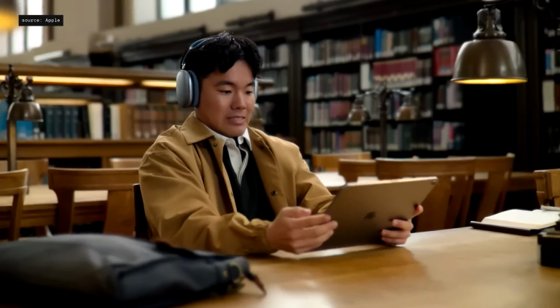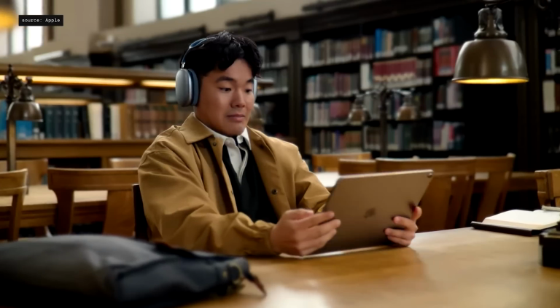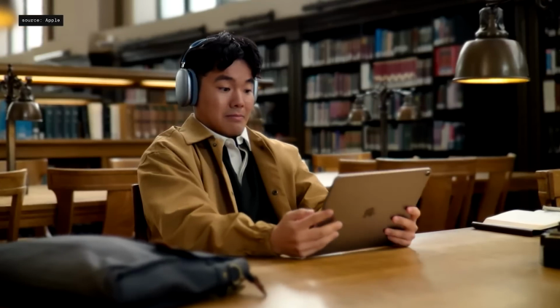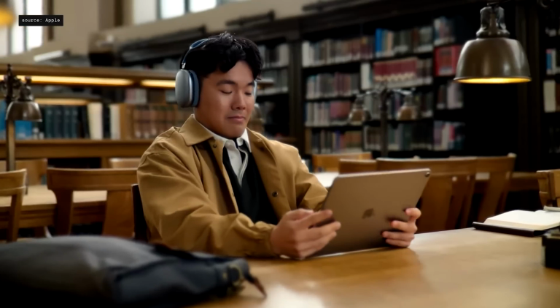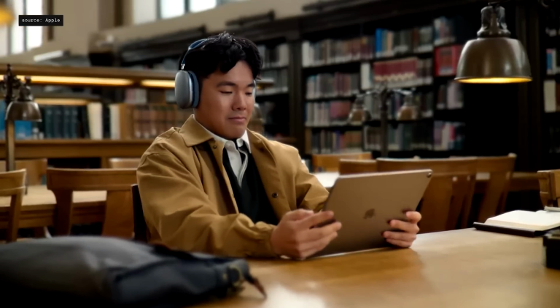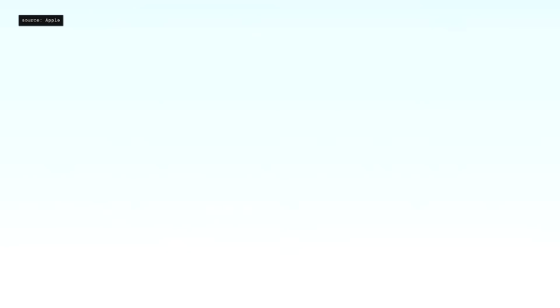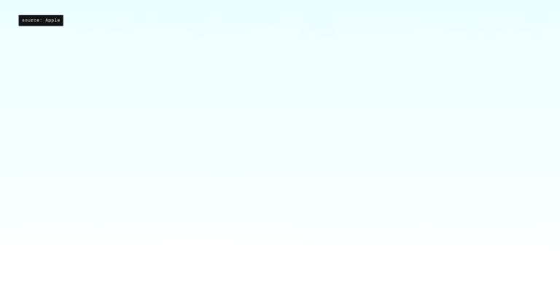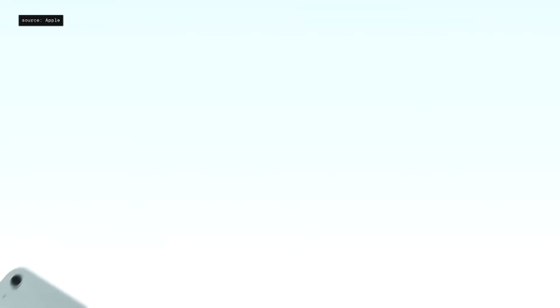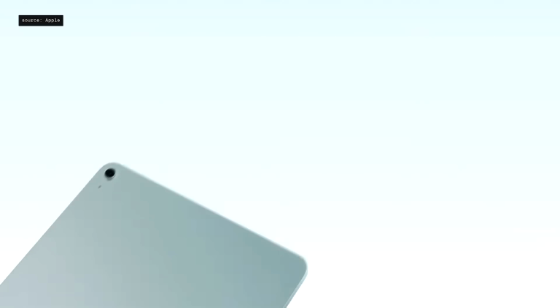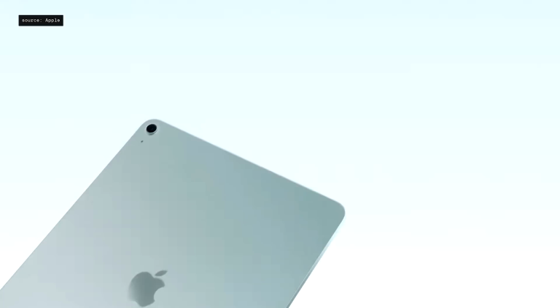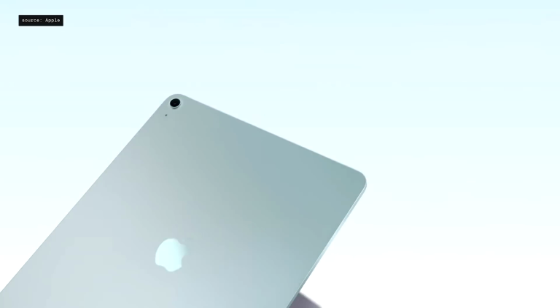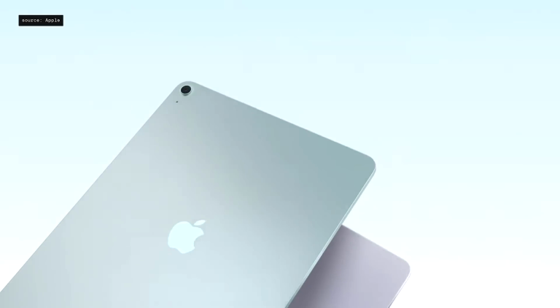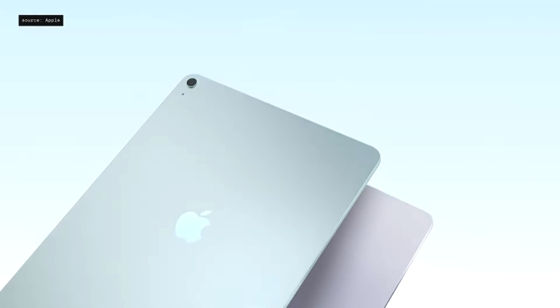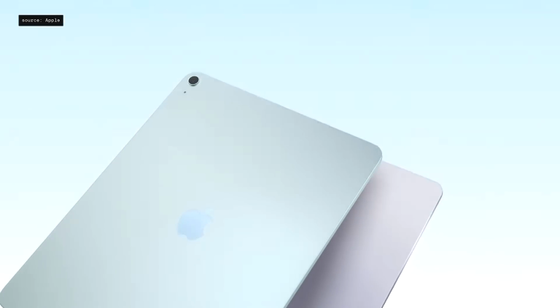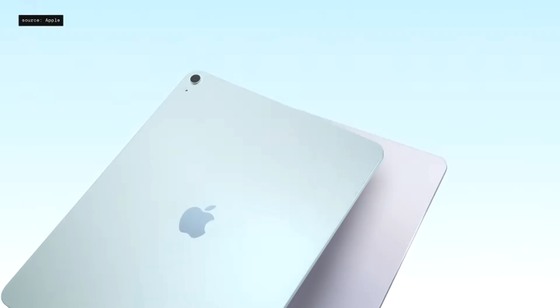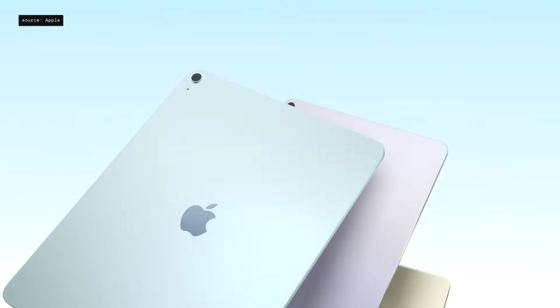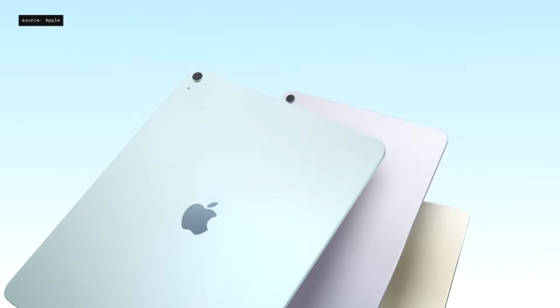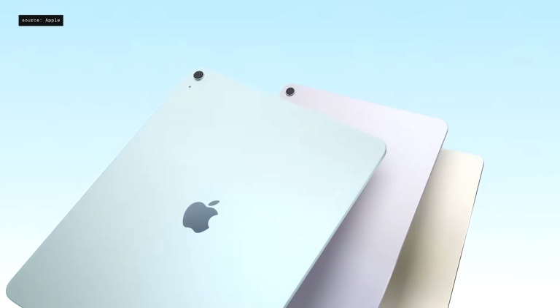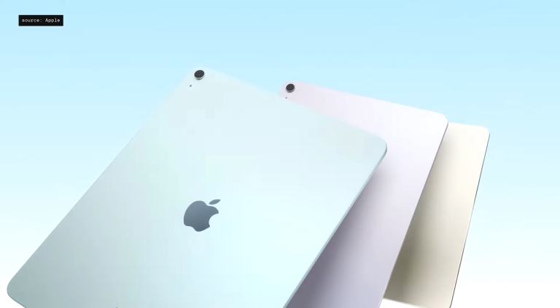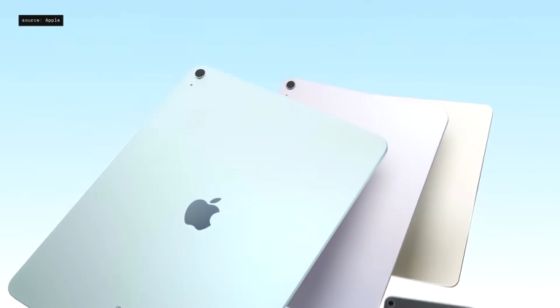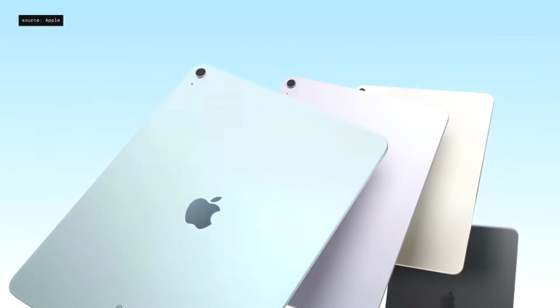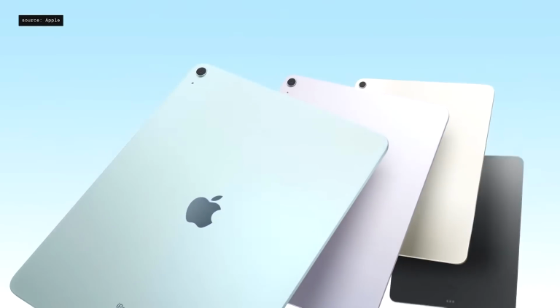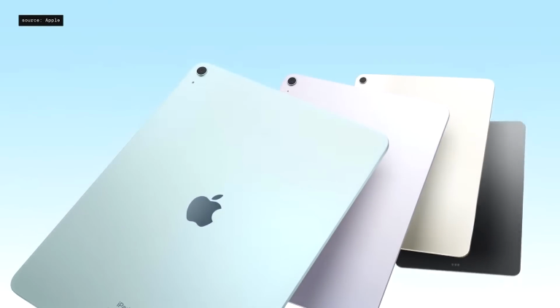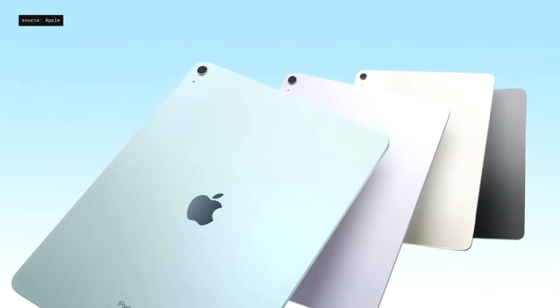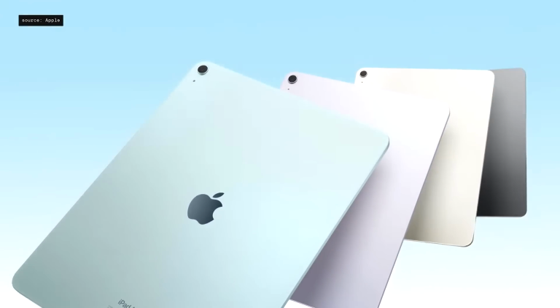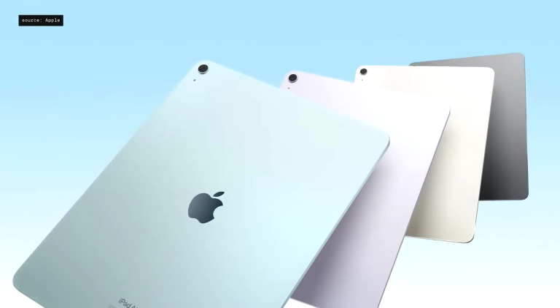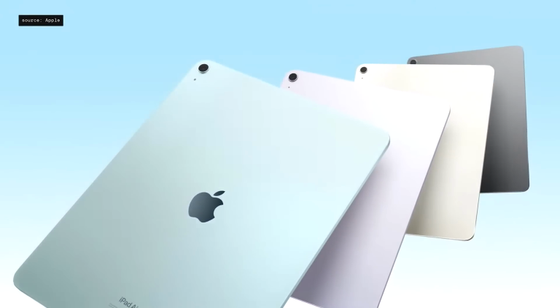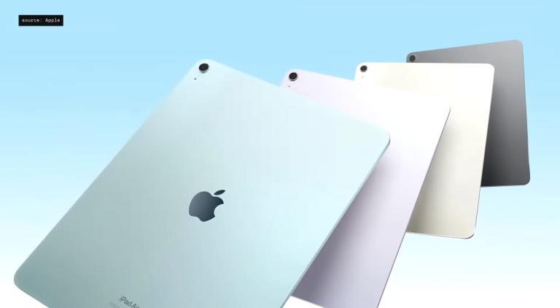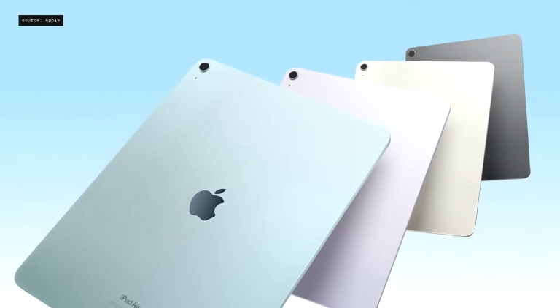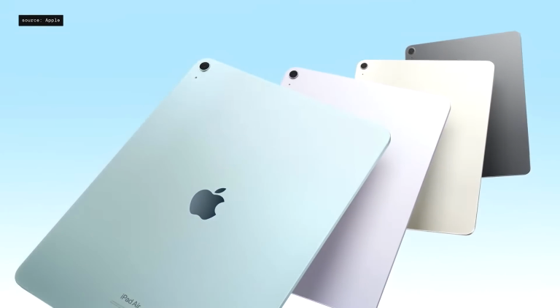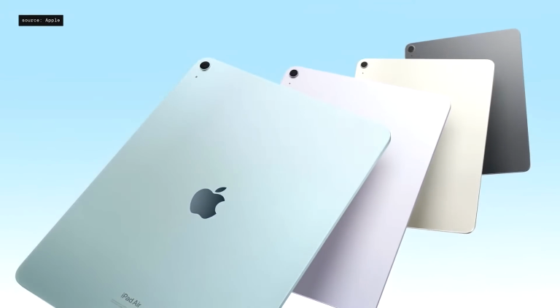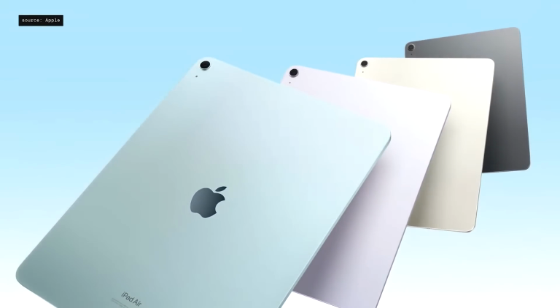The new Air comes in four finishes: a new blue and a new purple, as well as a beautiful starlight and space gray.